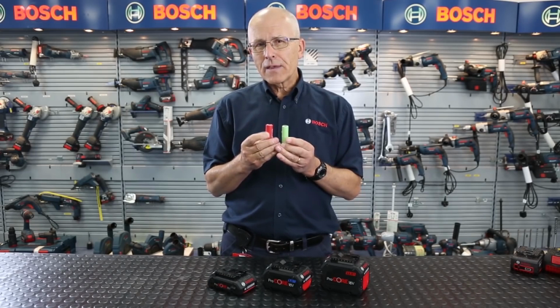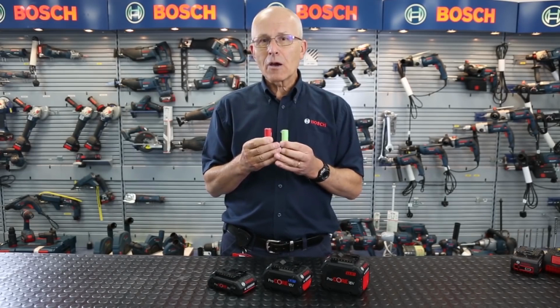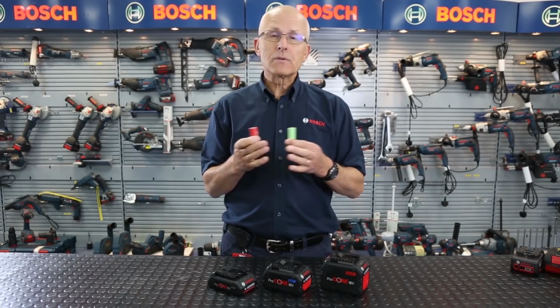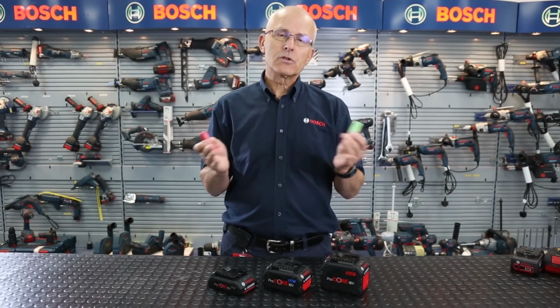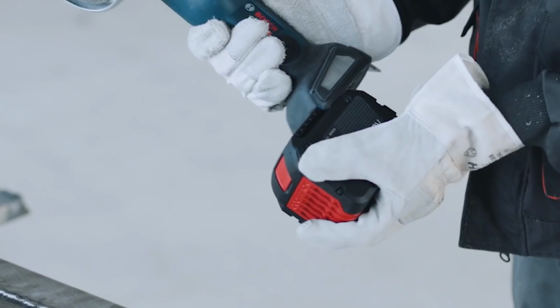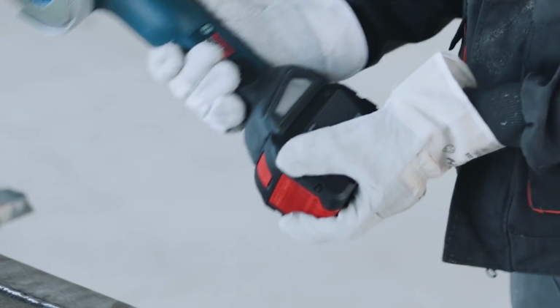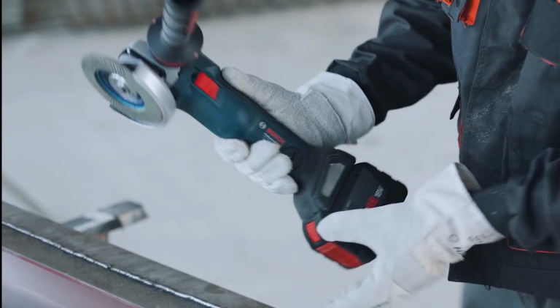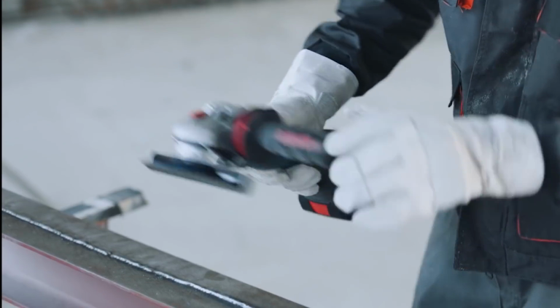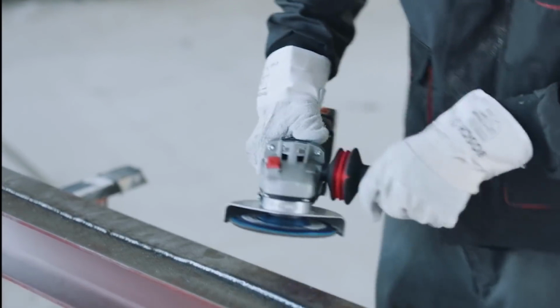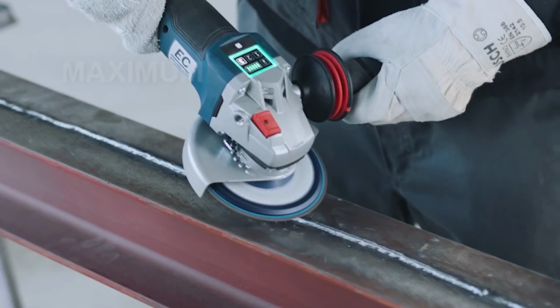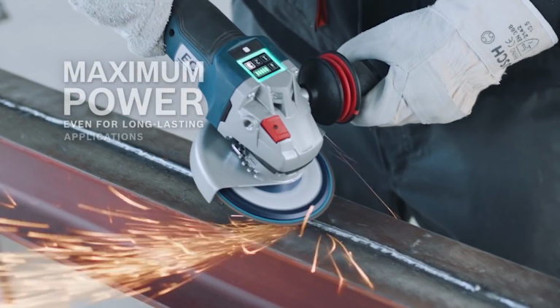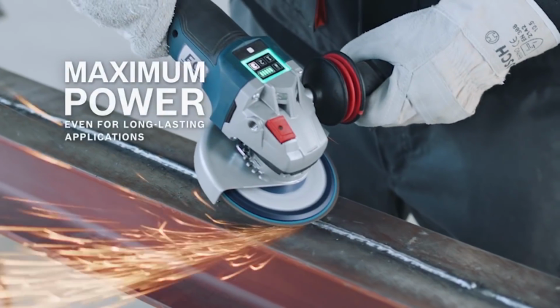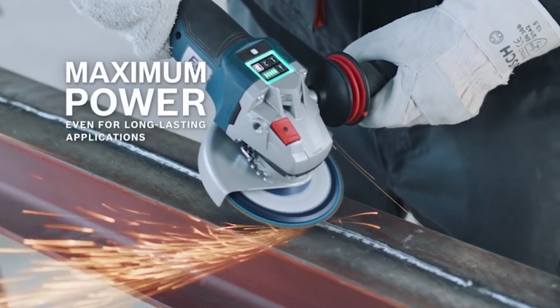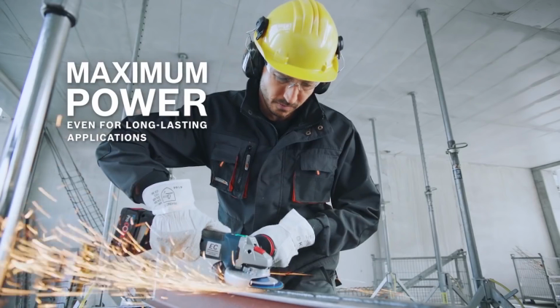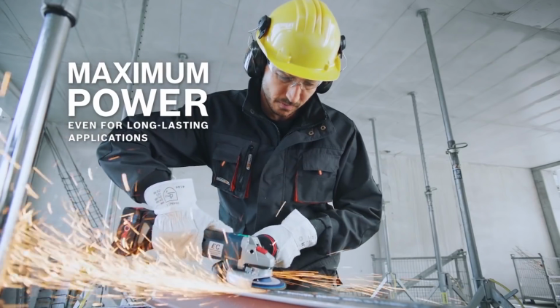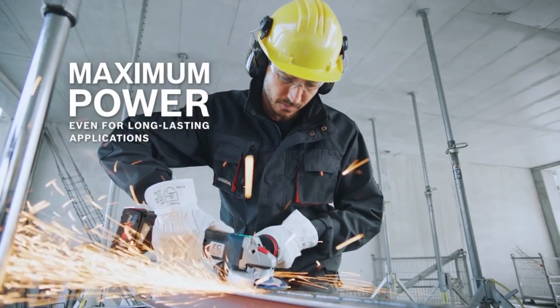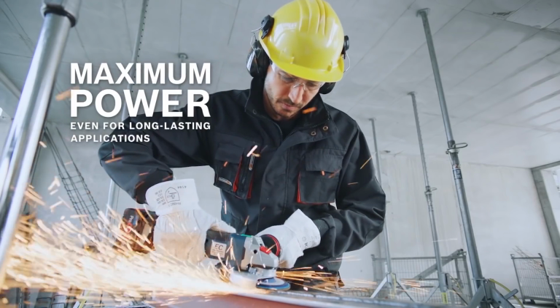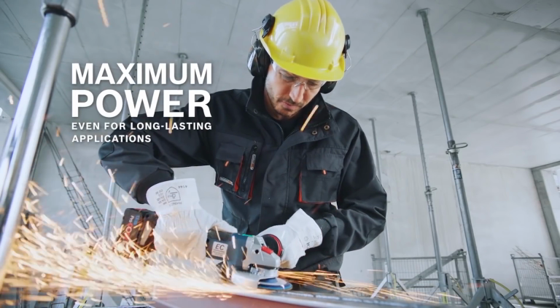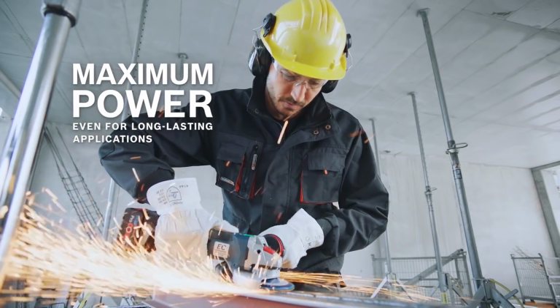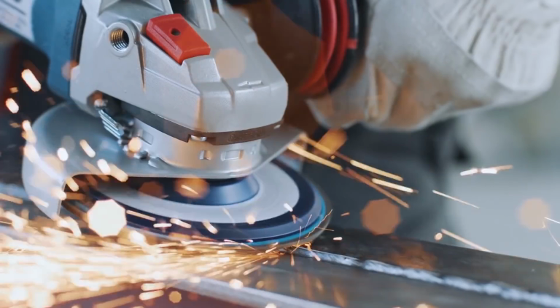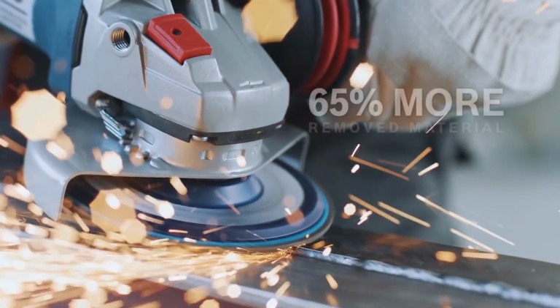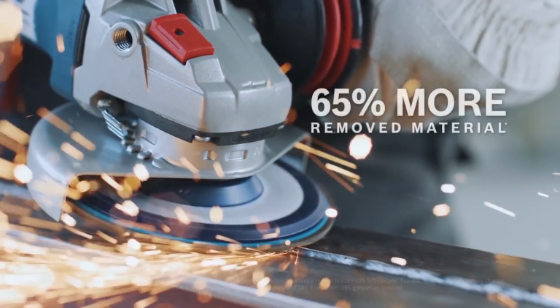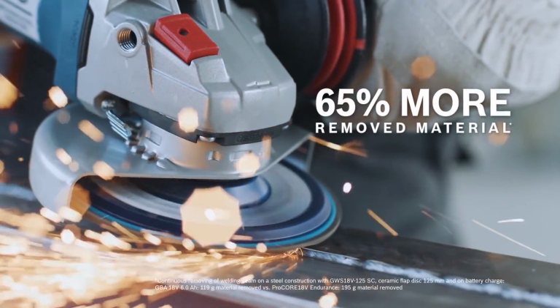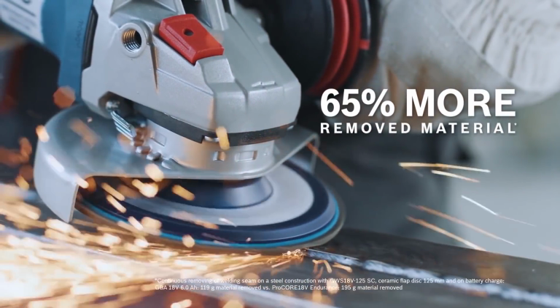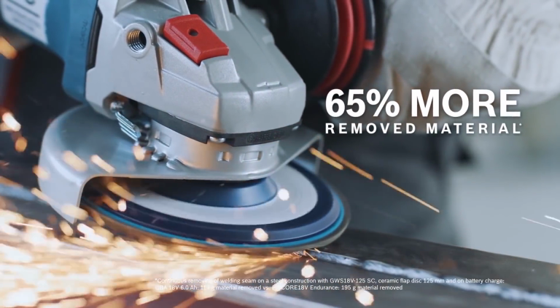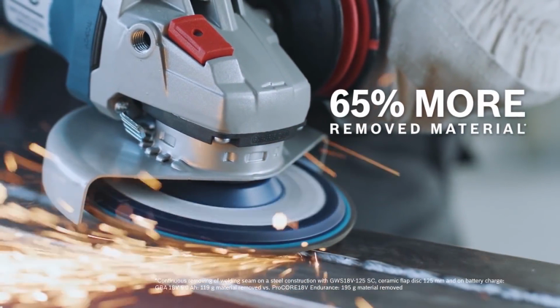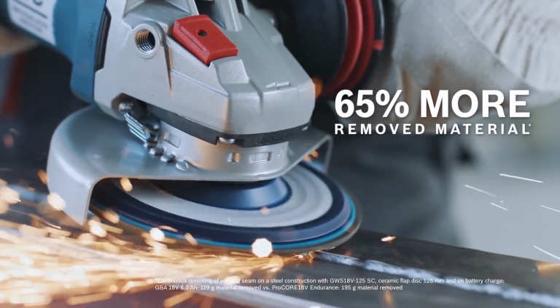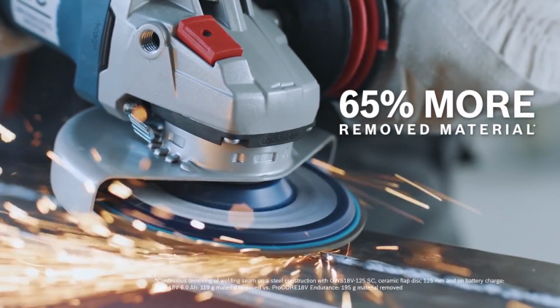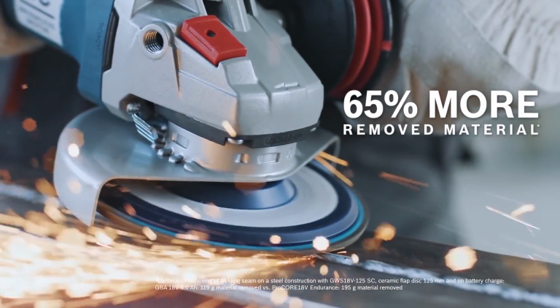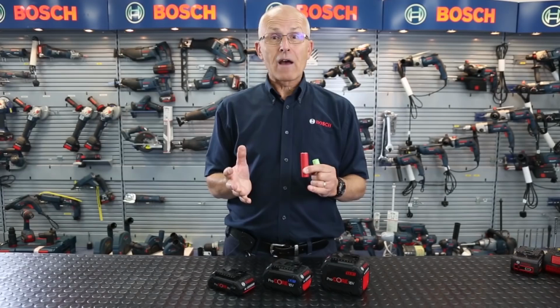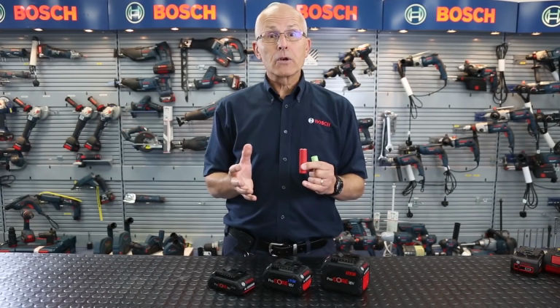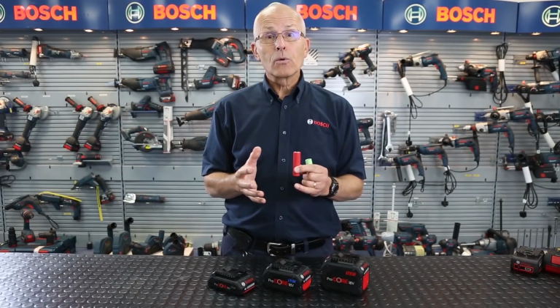This opens the door for new high power machines, which will give you the performance of a corded tool, but without the cord.